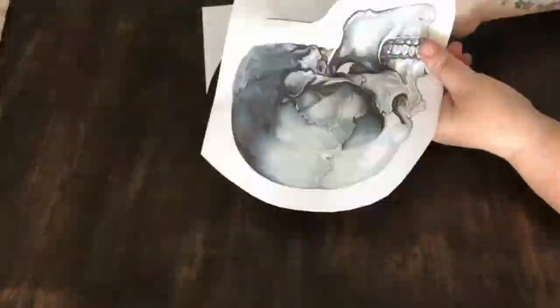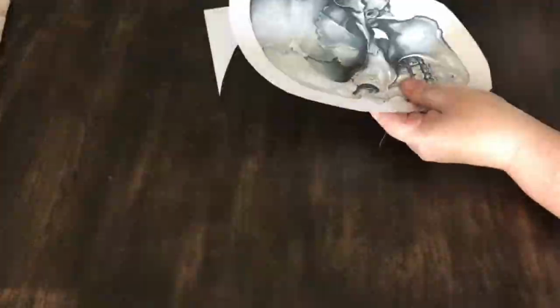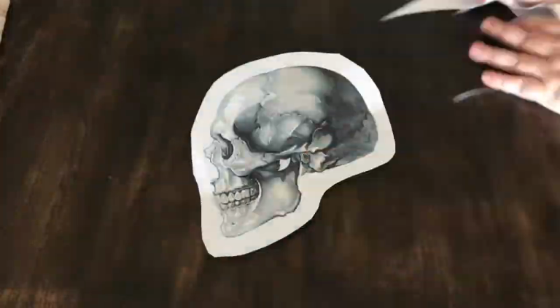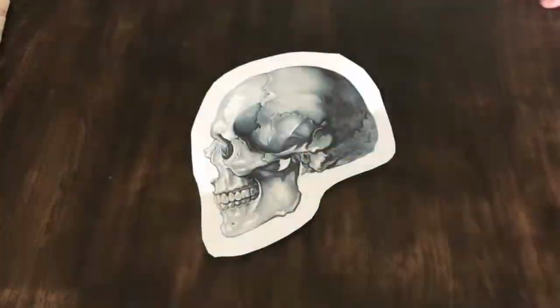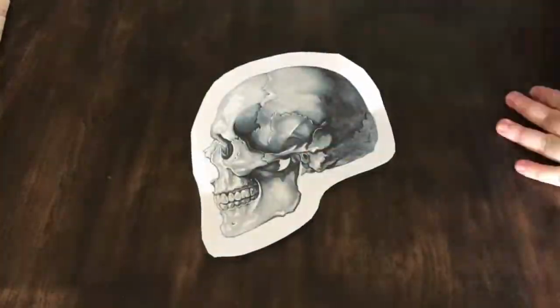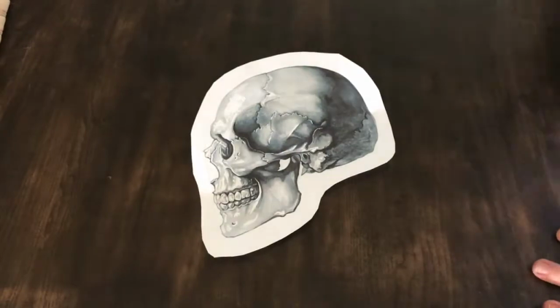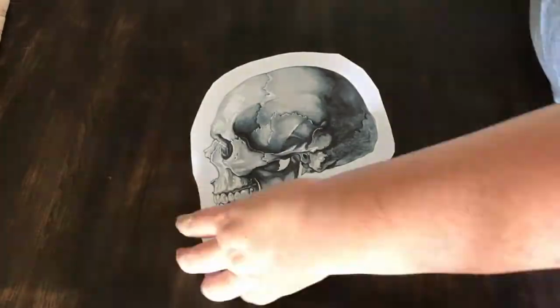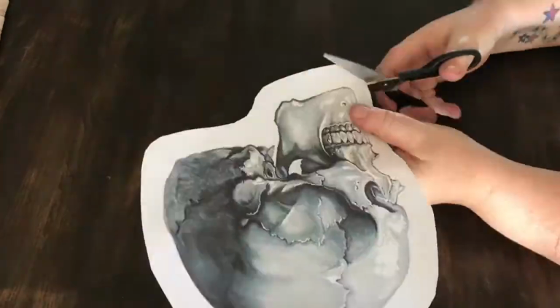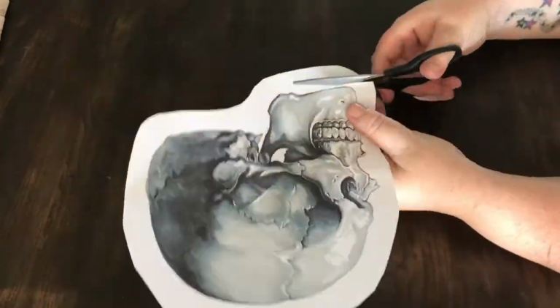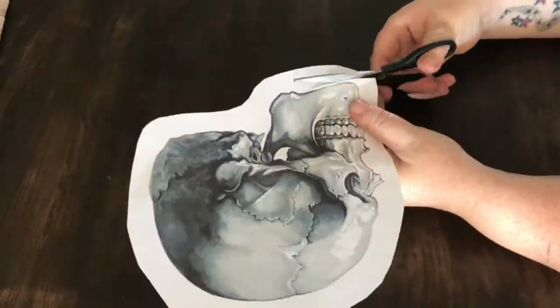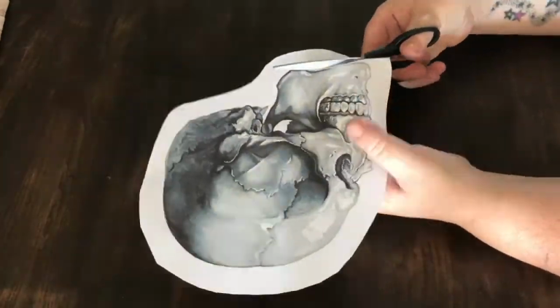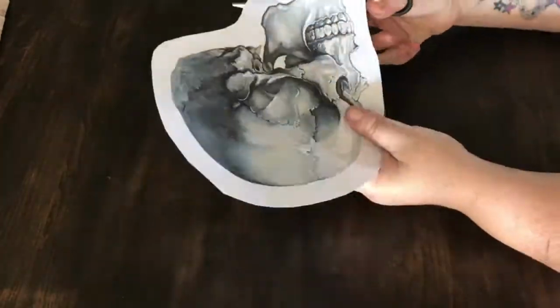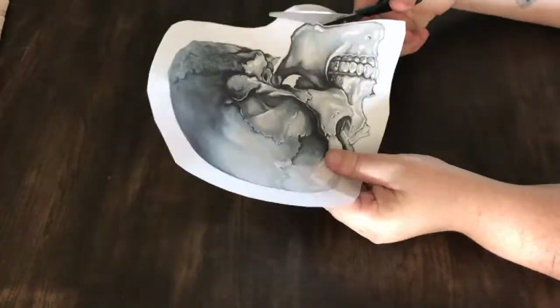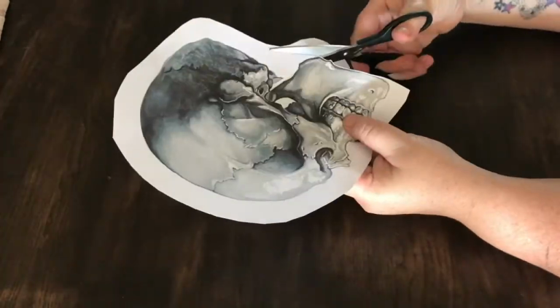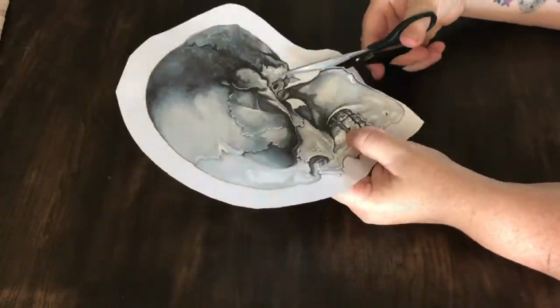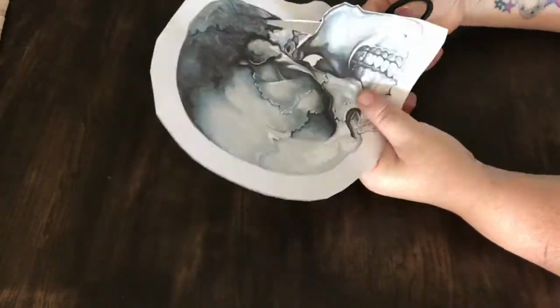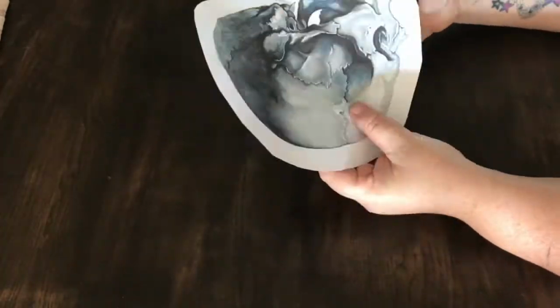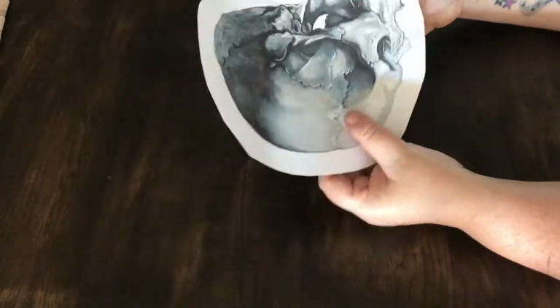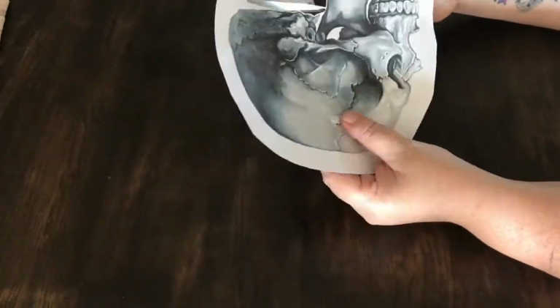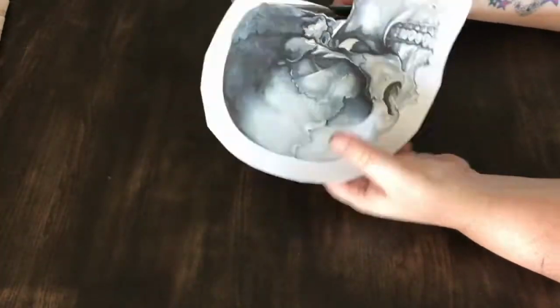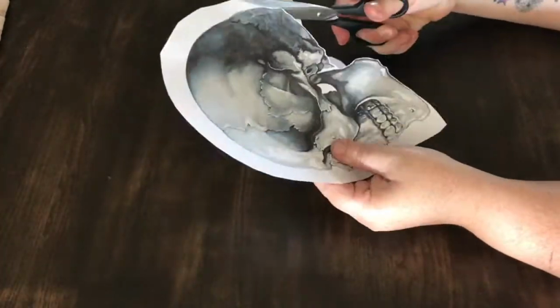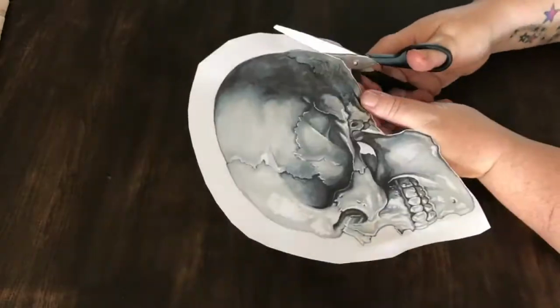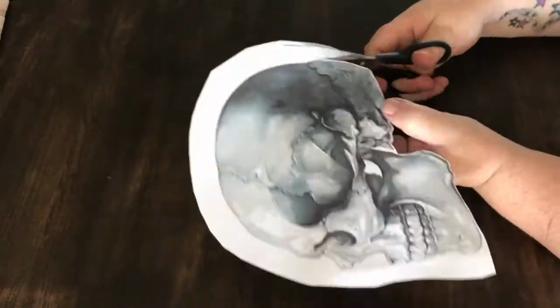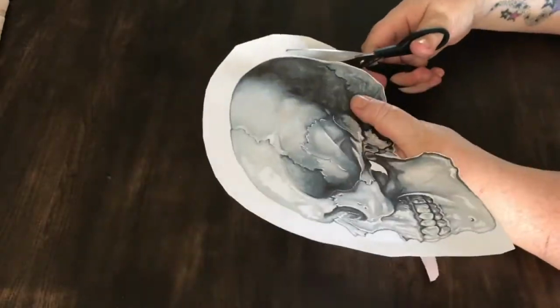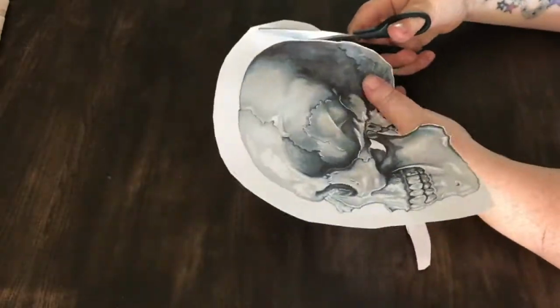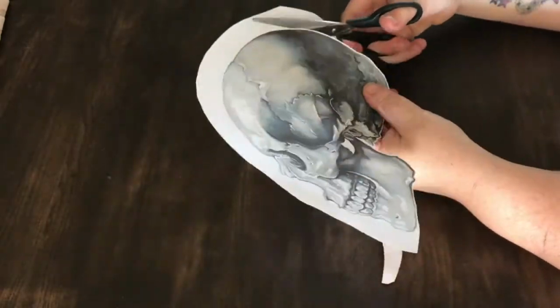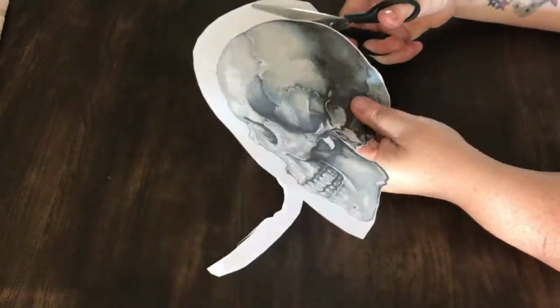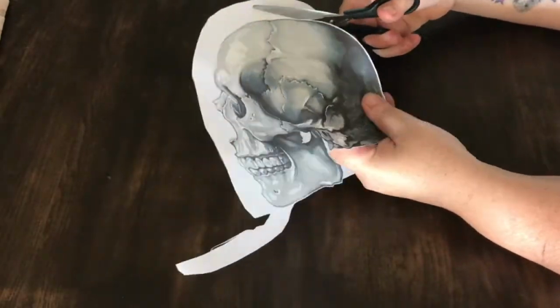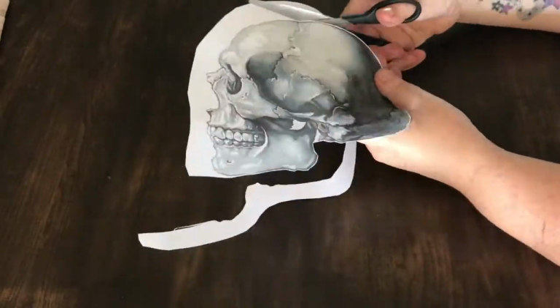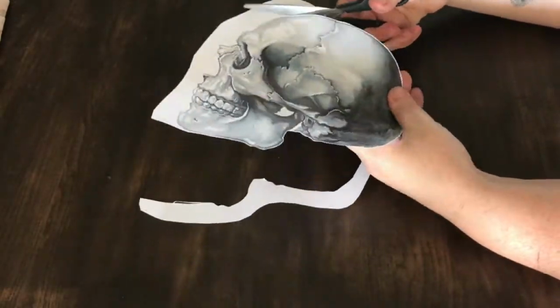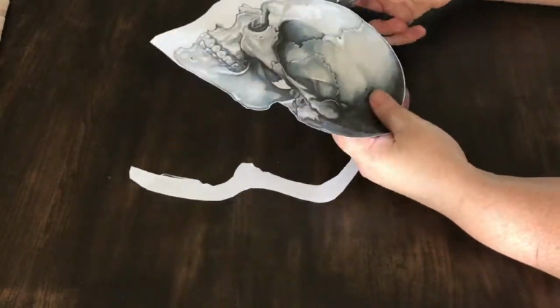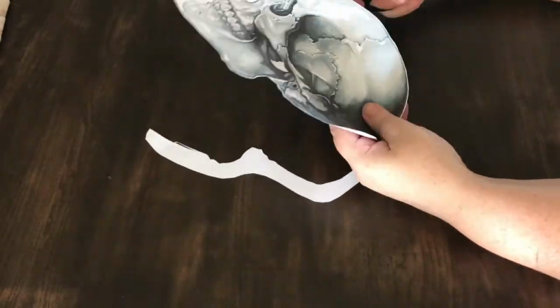Cut out your skull fairly close to the edge, going all along the outside of the image.